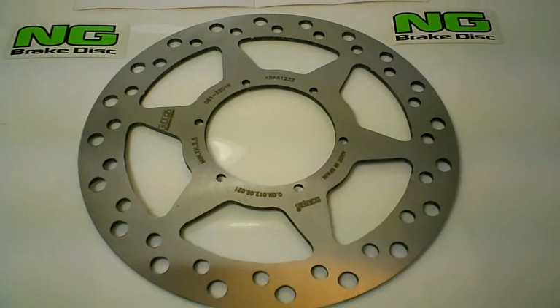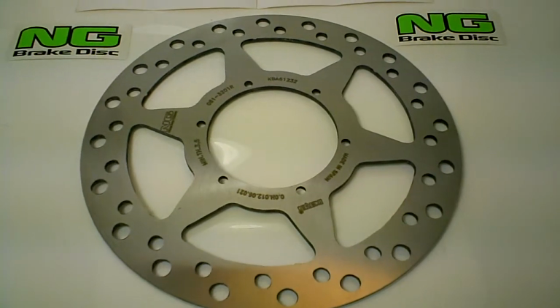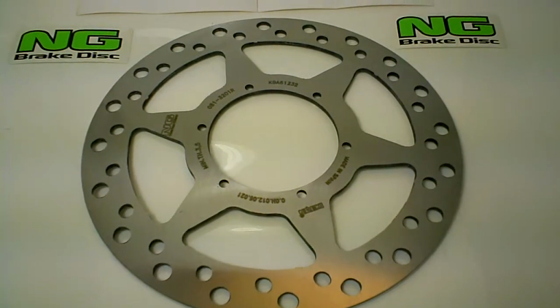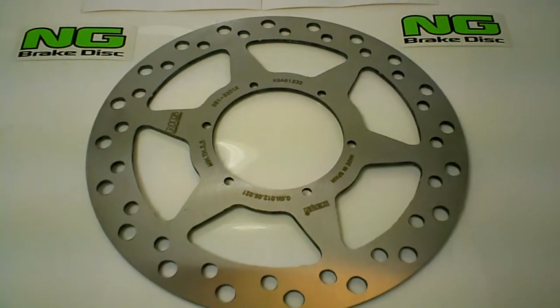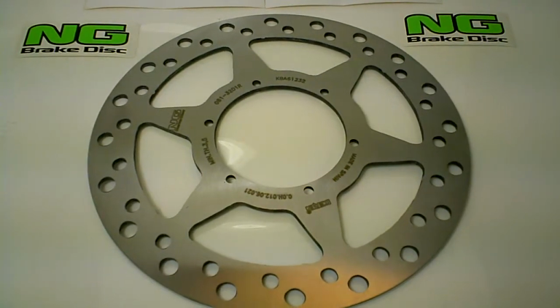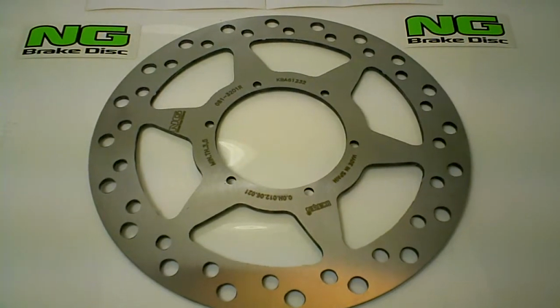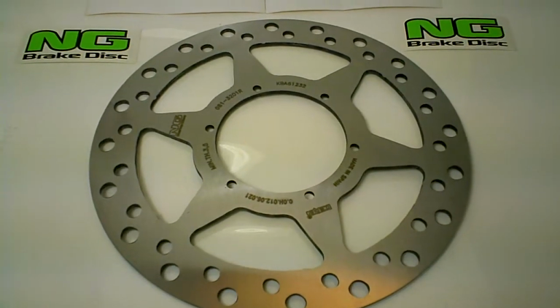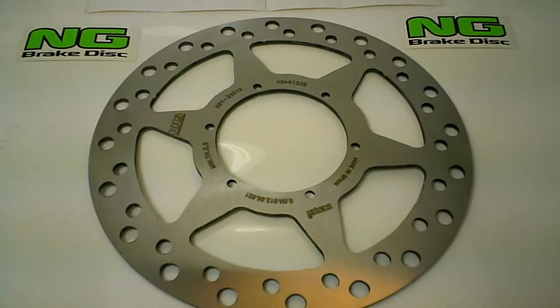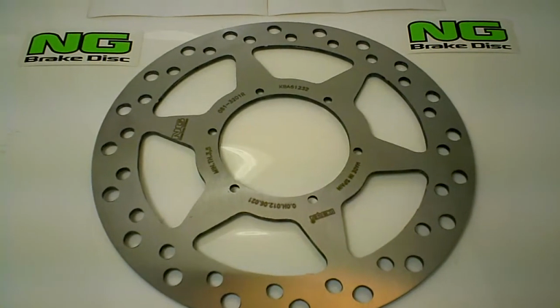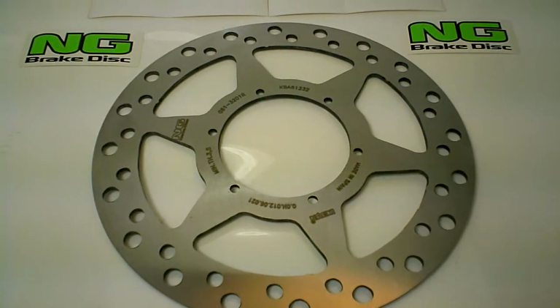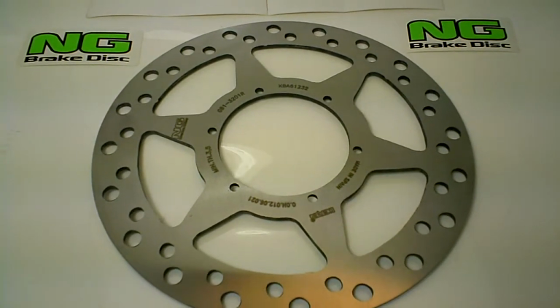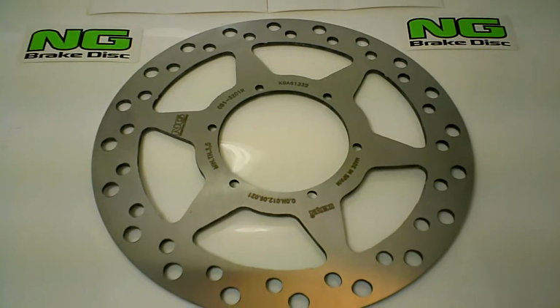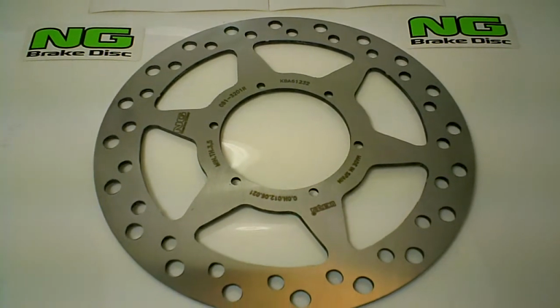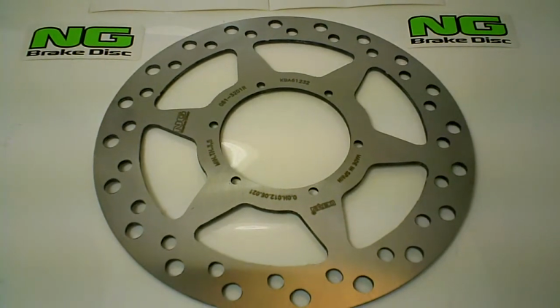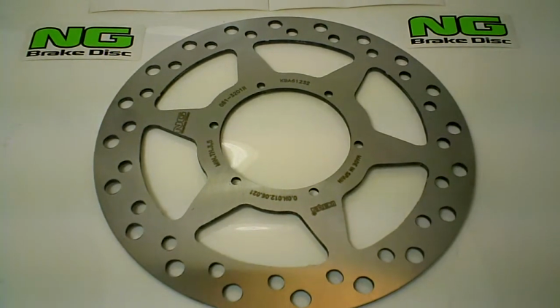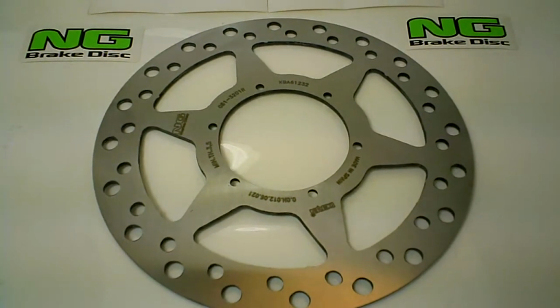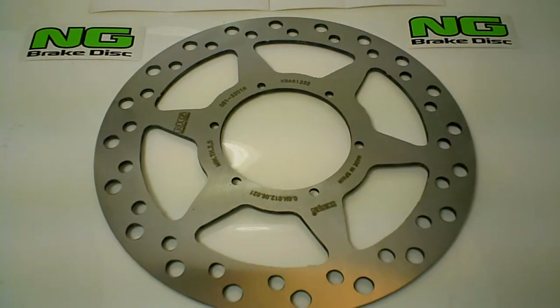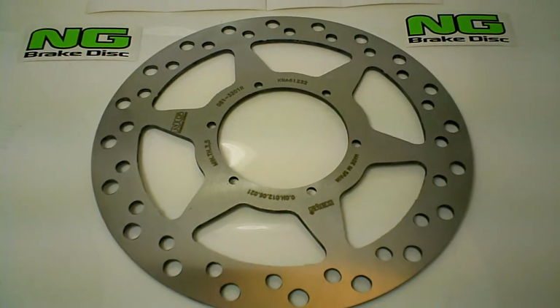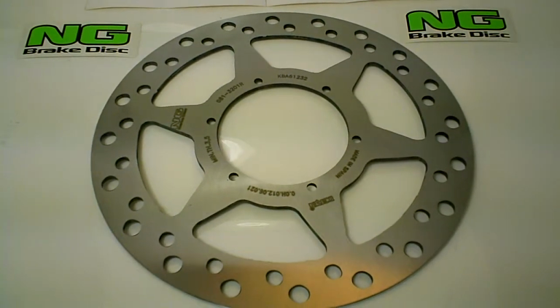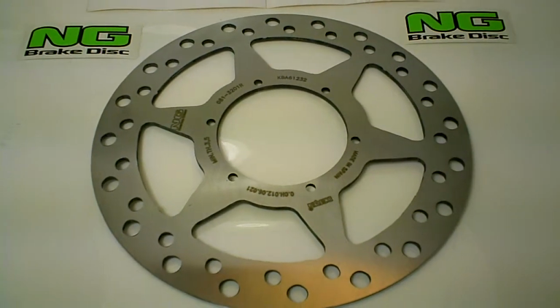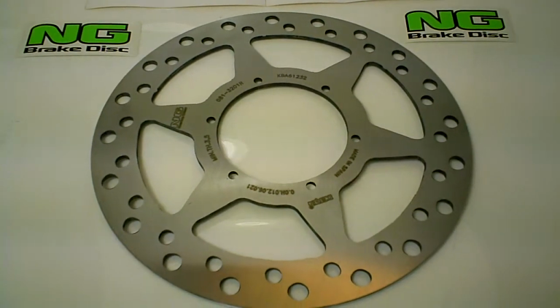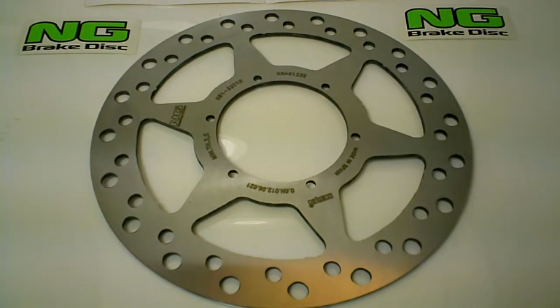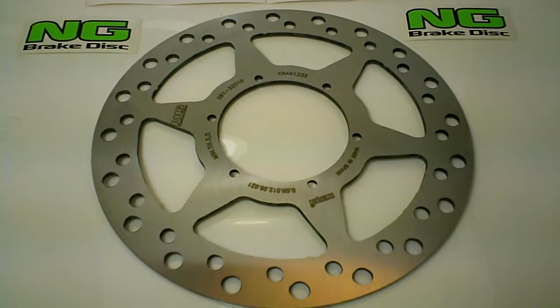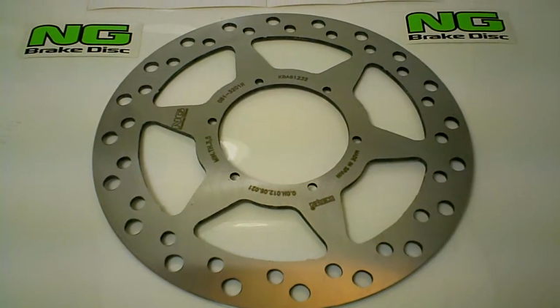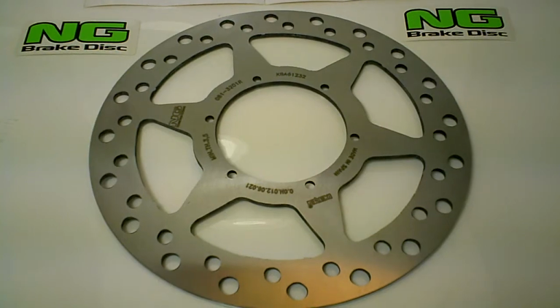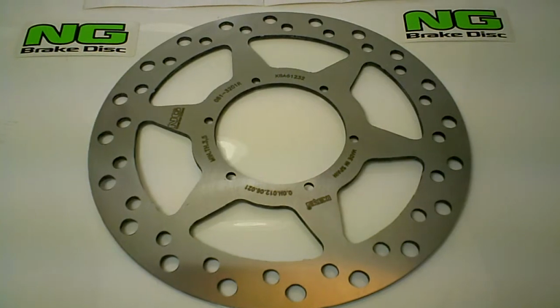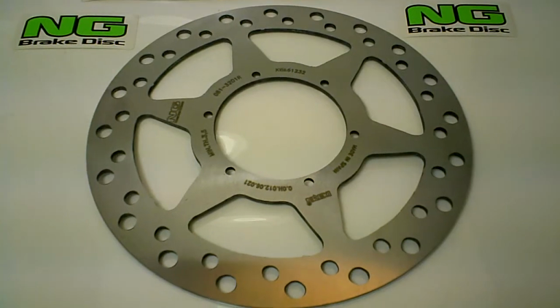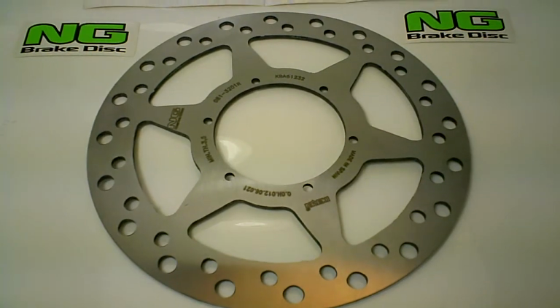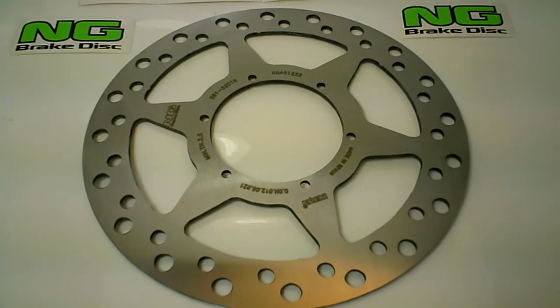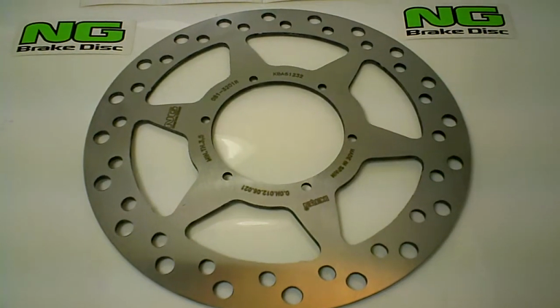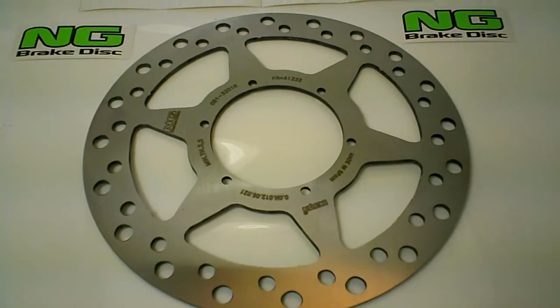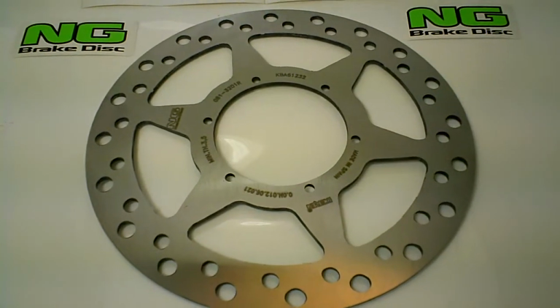Made in Spain, the family owned company has been making and manufacturing the best in disc brakes for over 40 years.